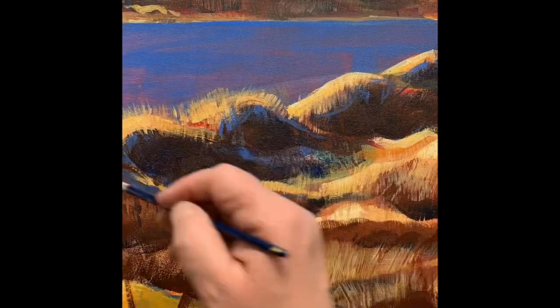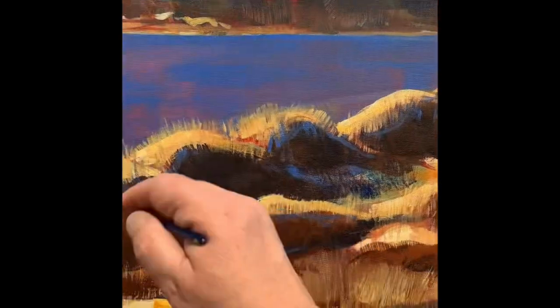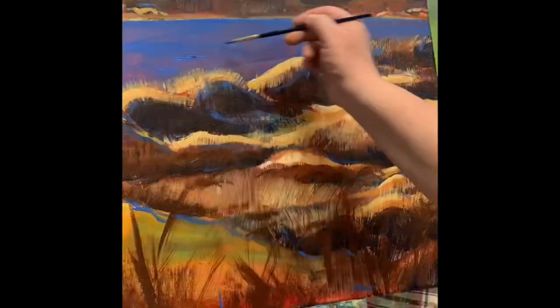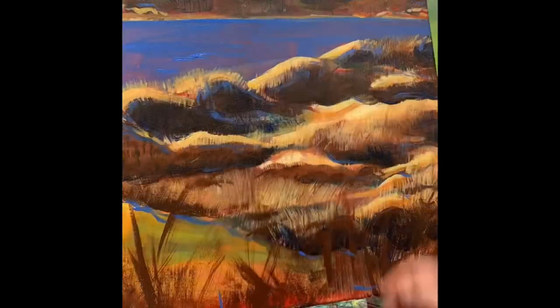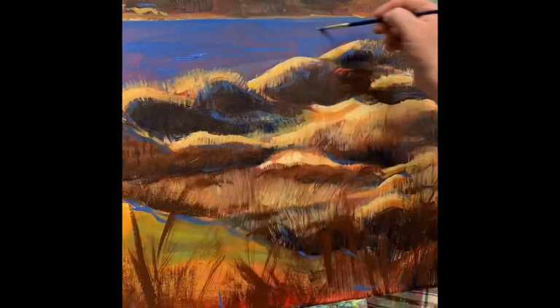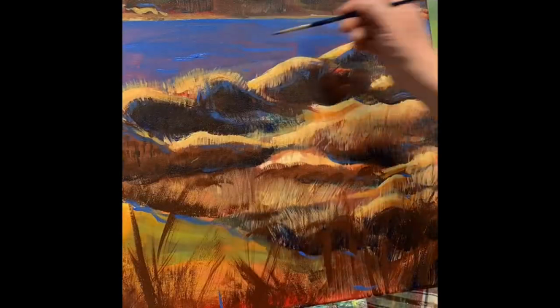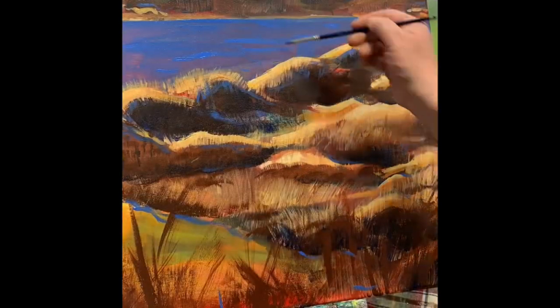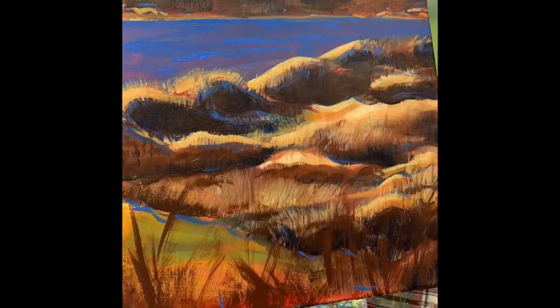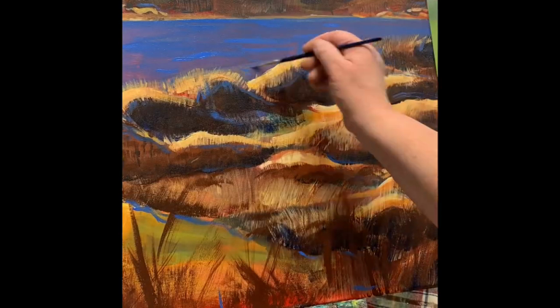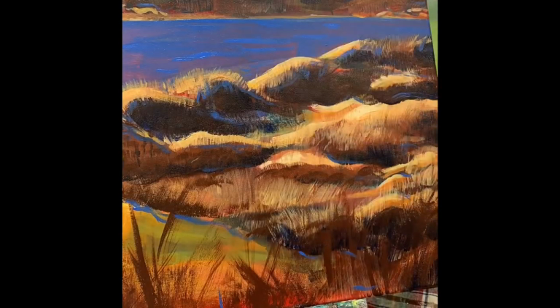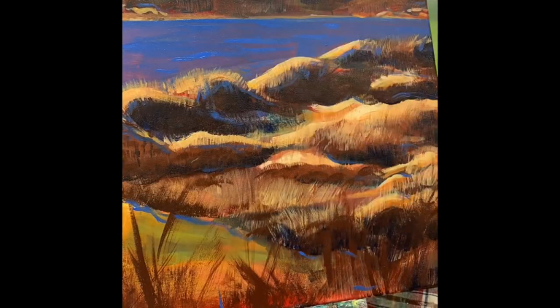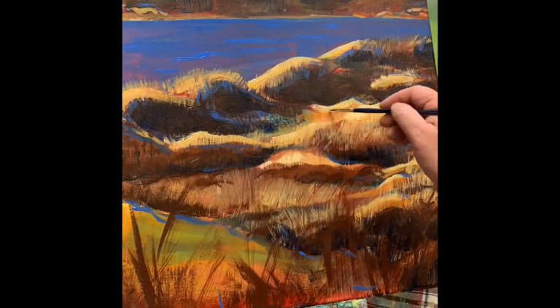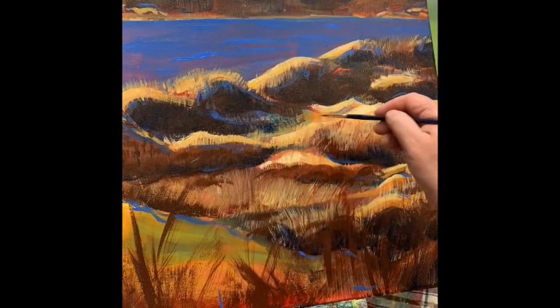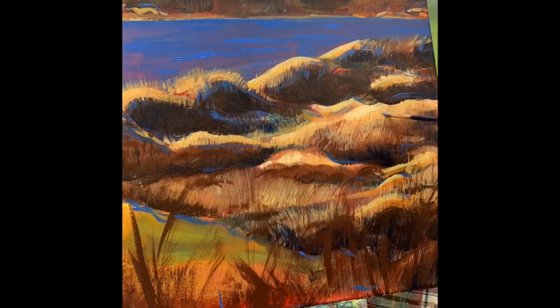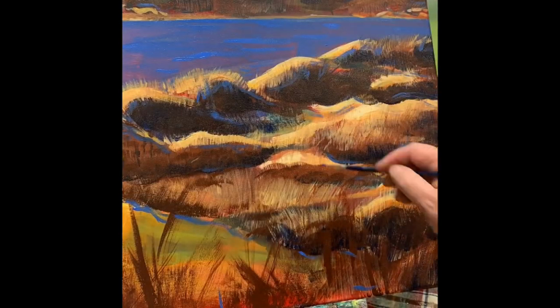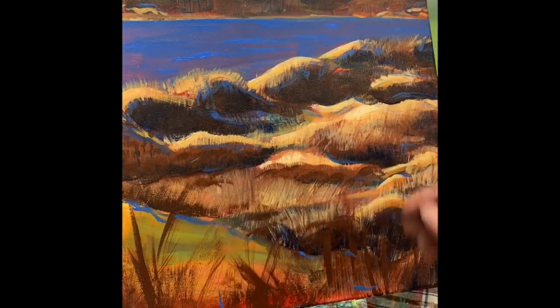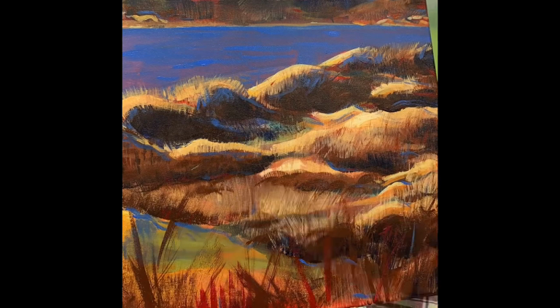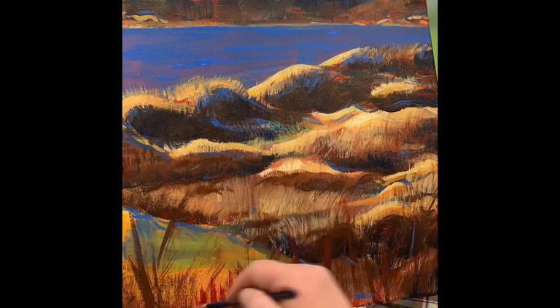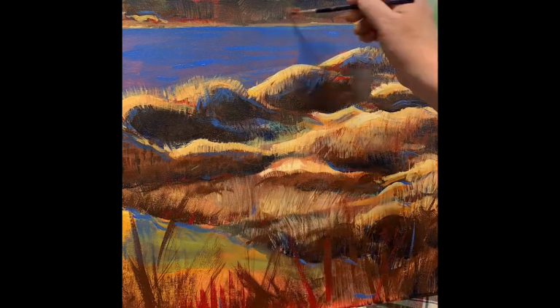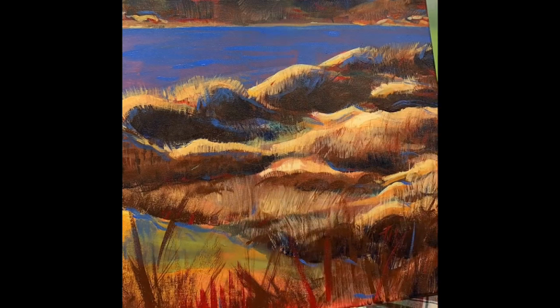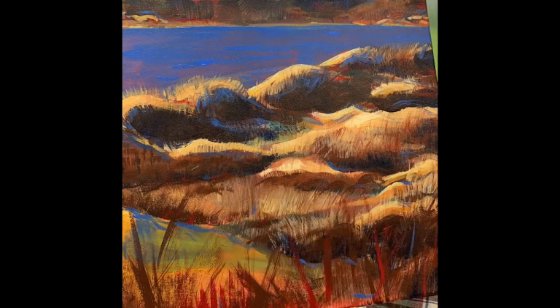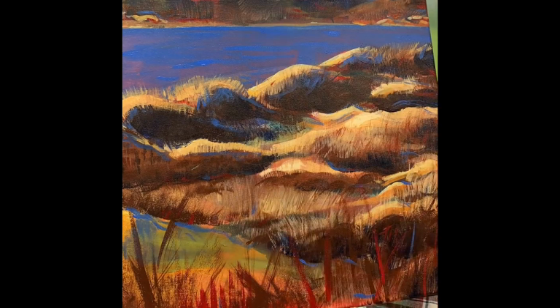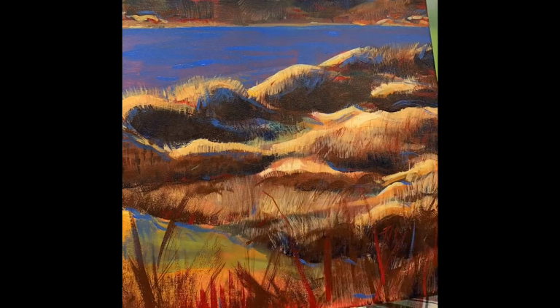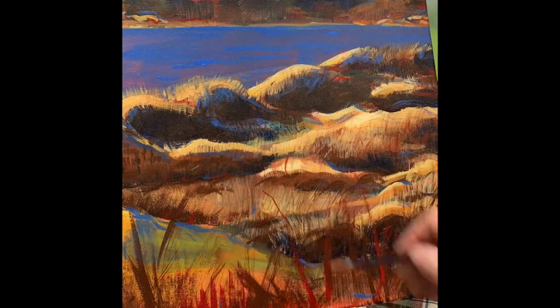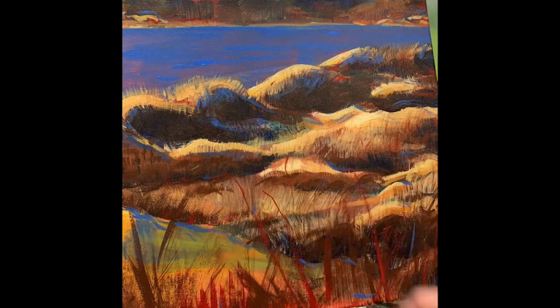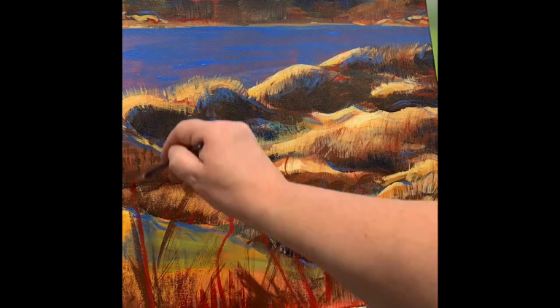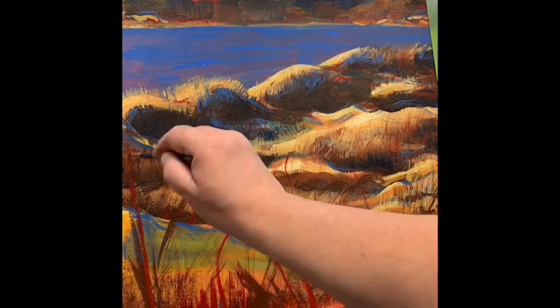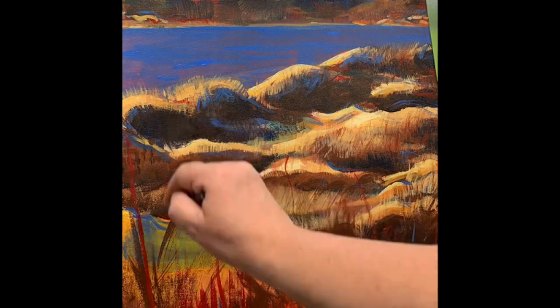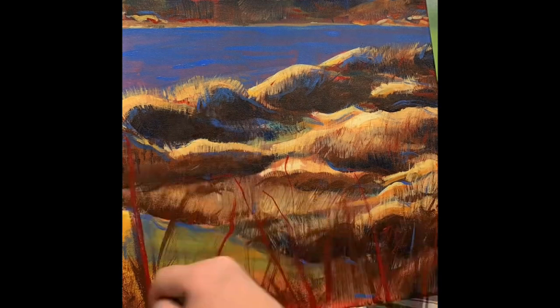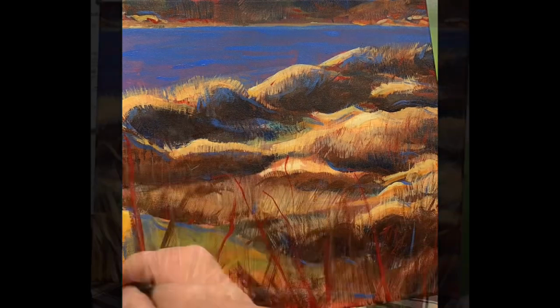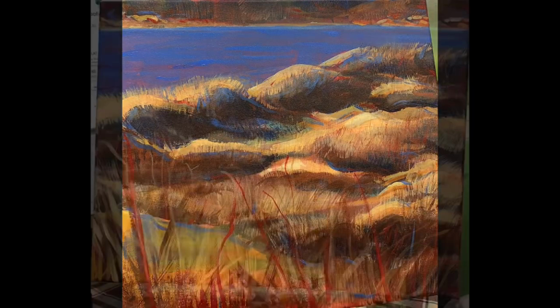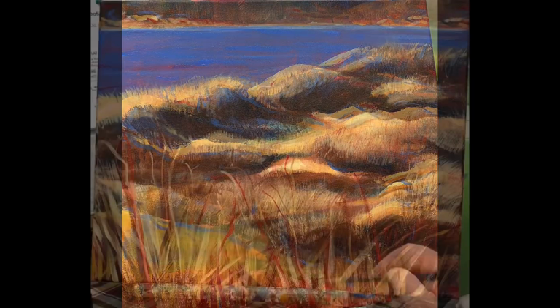Here's my first painting with my new Castle acrylic paints. Thanks for watching.